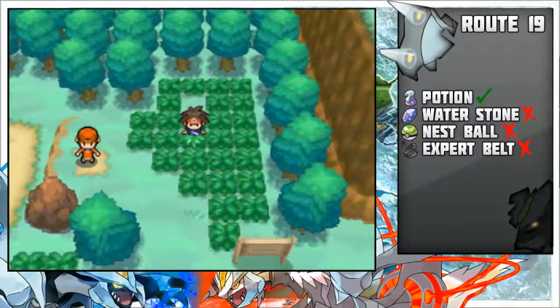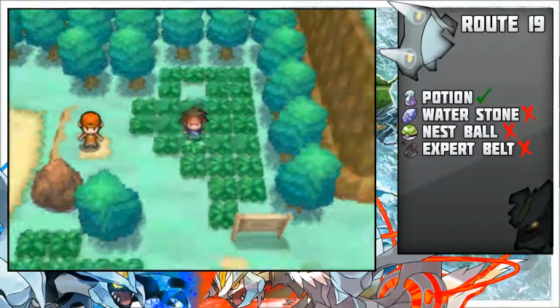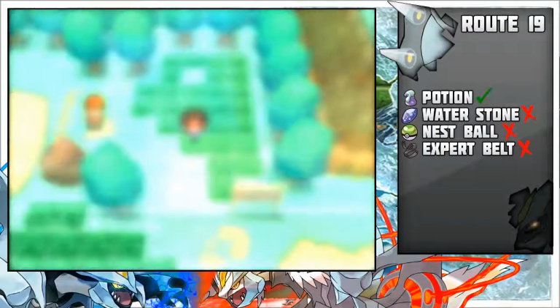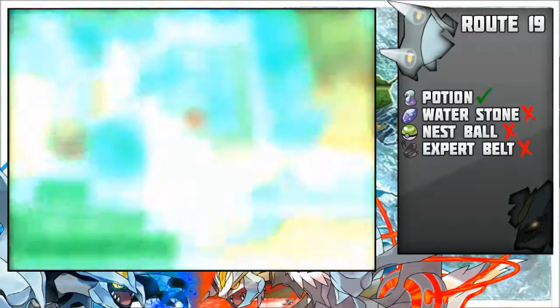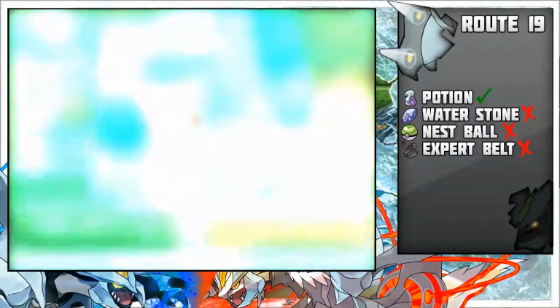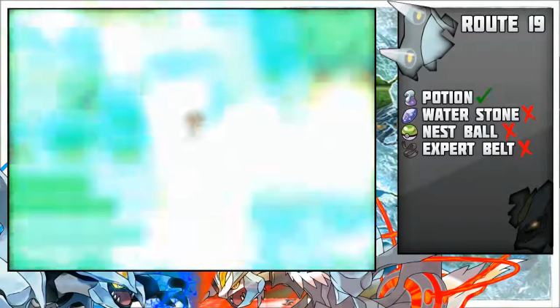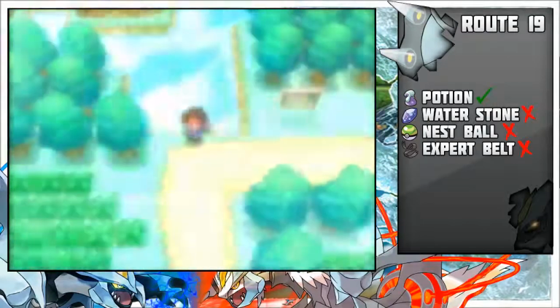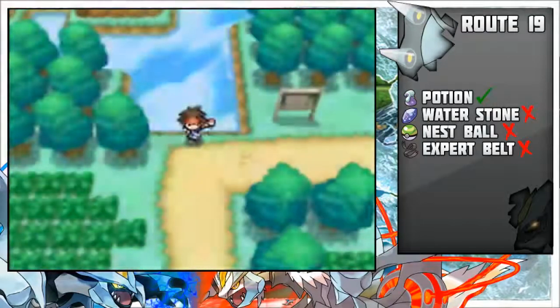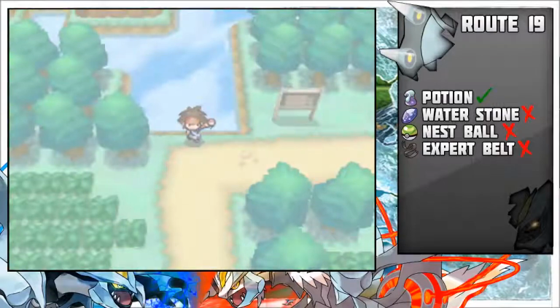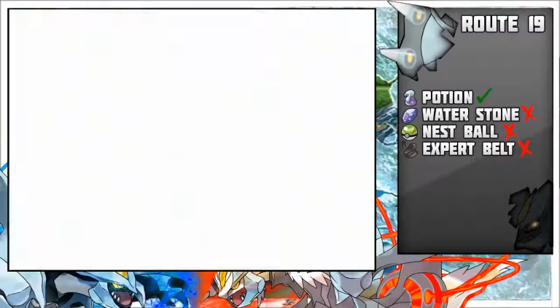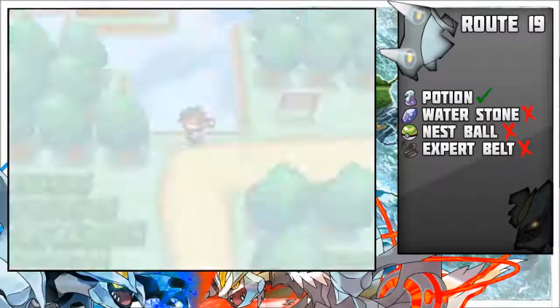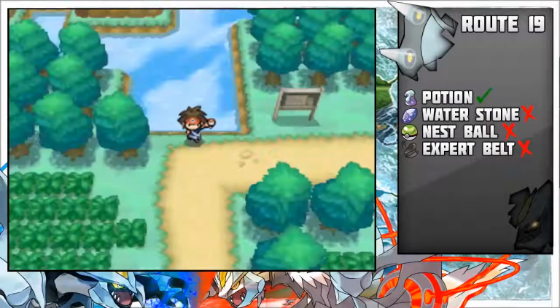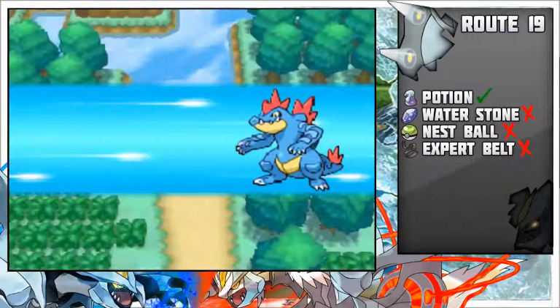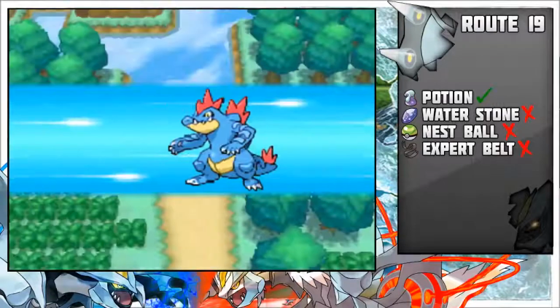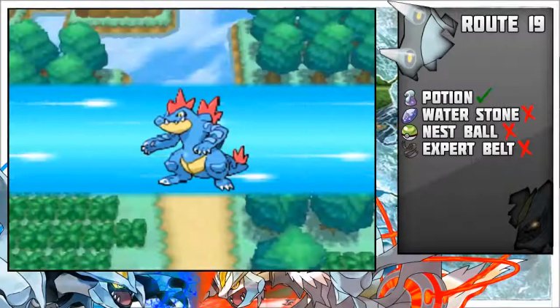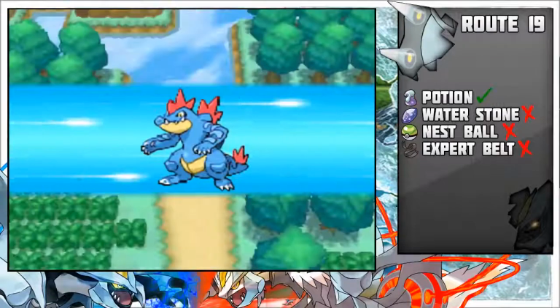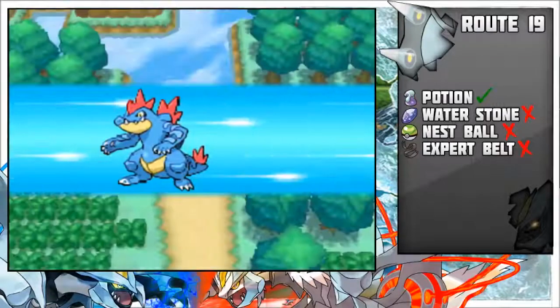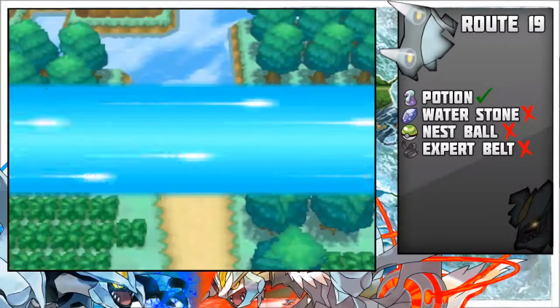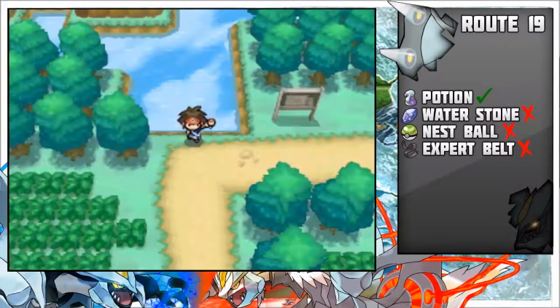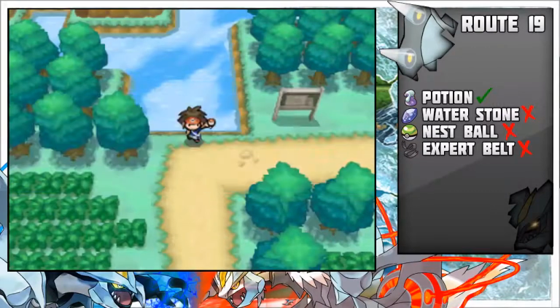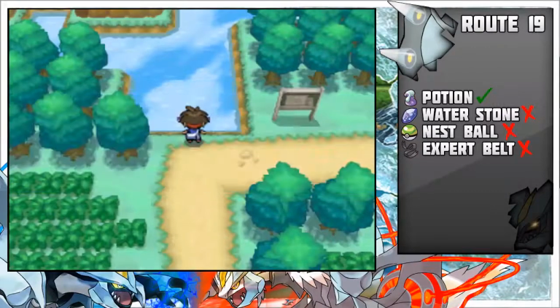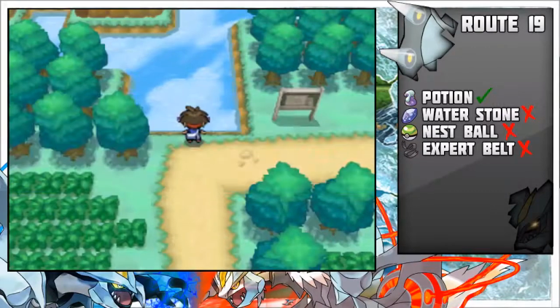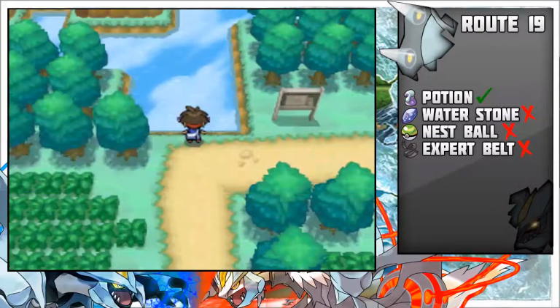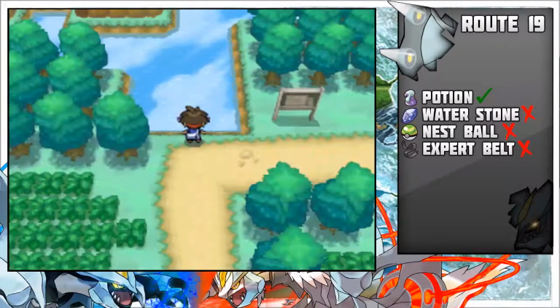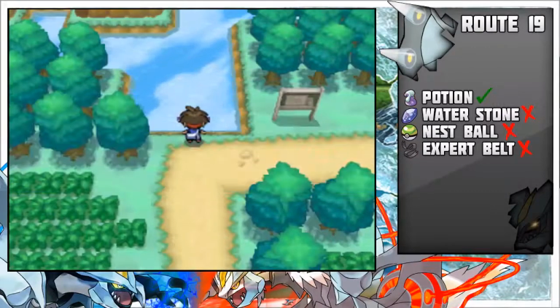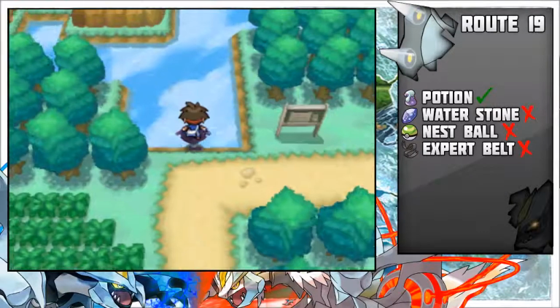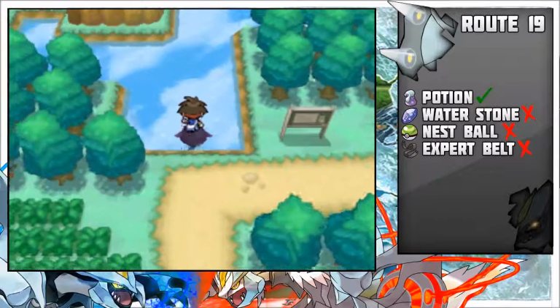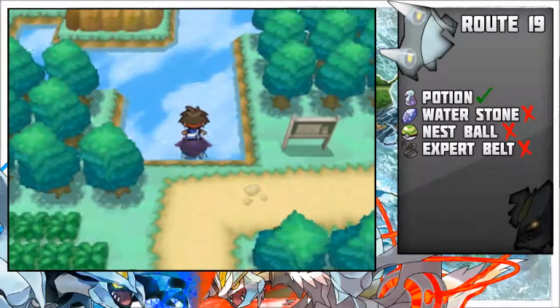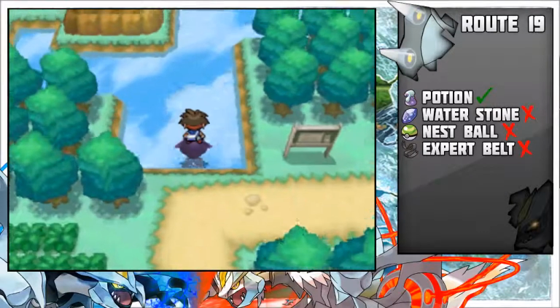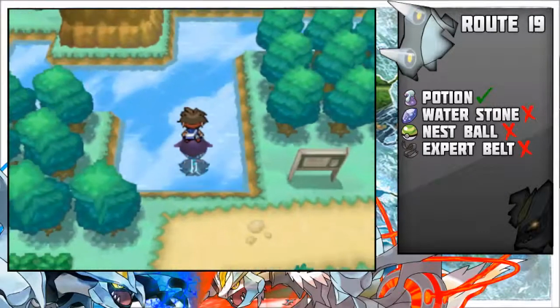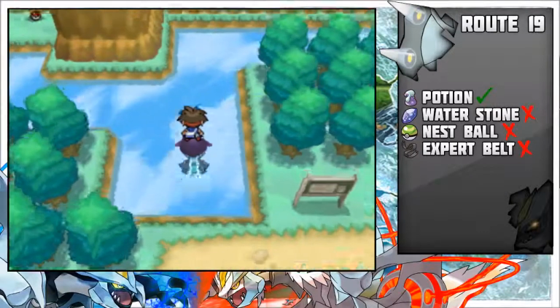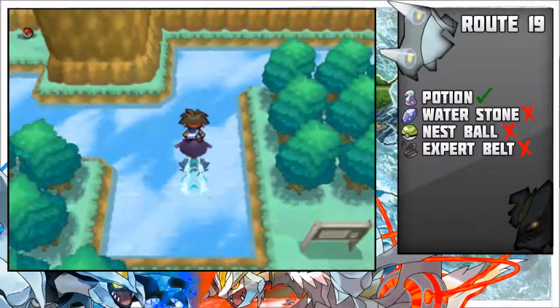The first item is a Potion, next to that trainer that shows you how to jump over ledges.